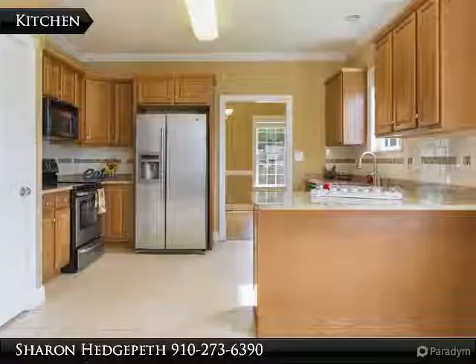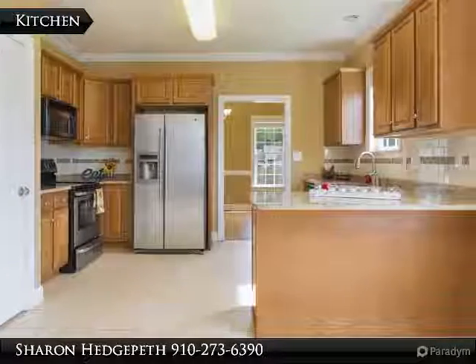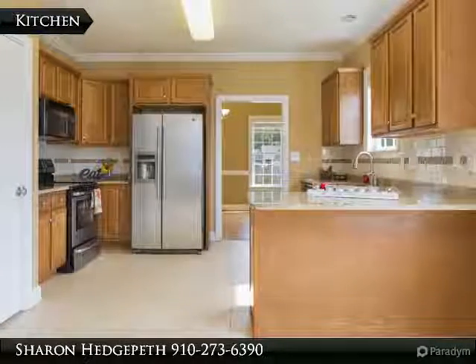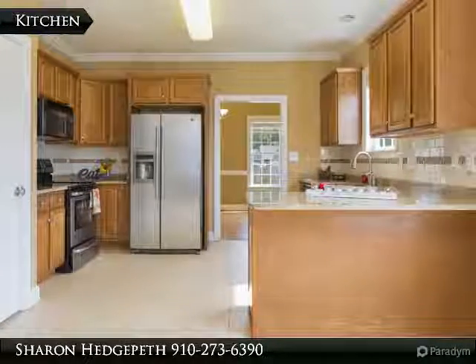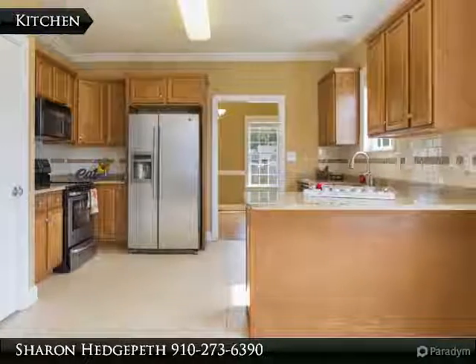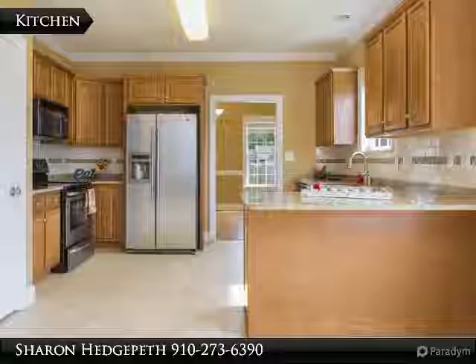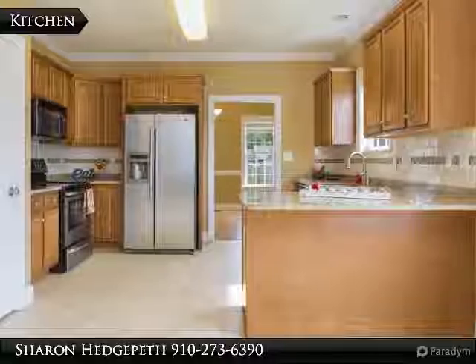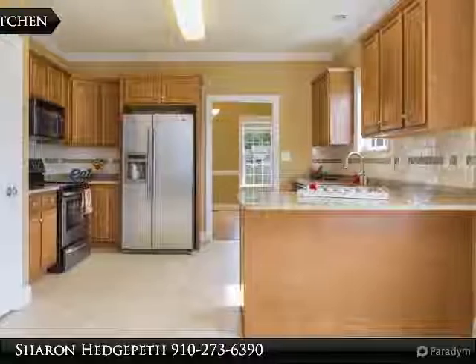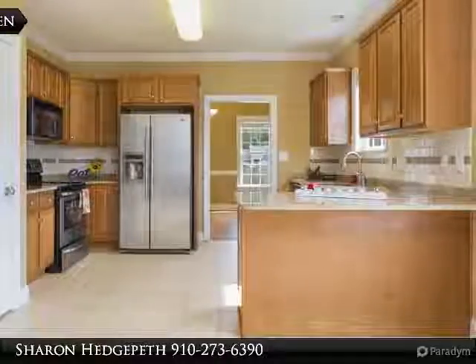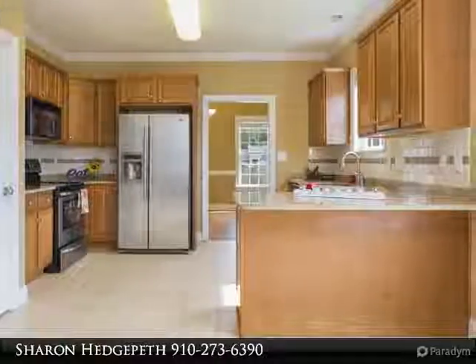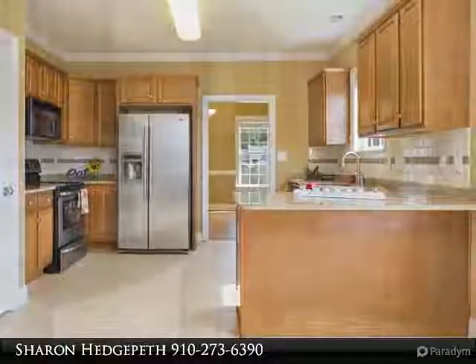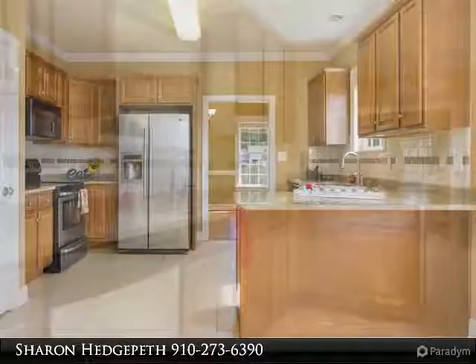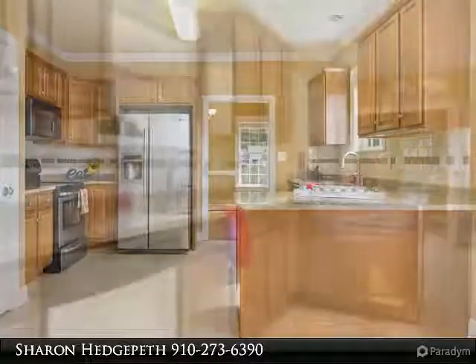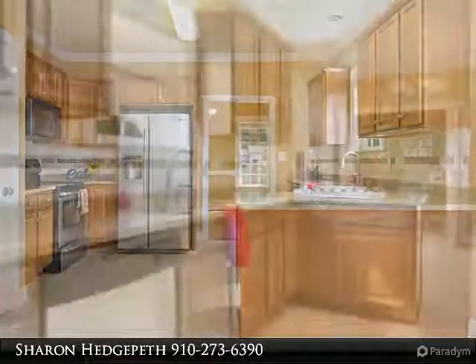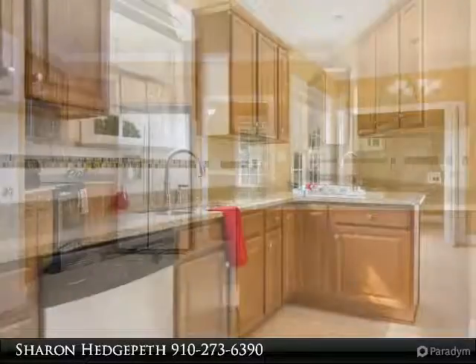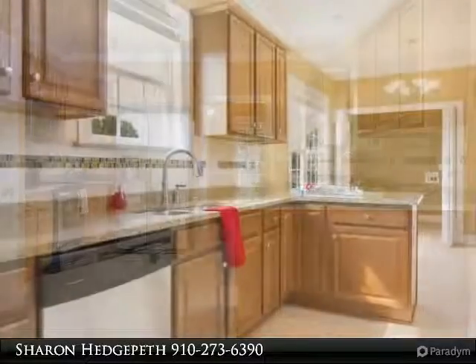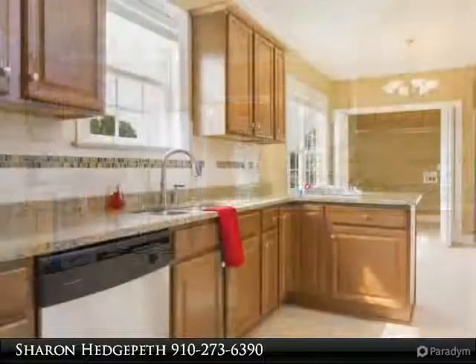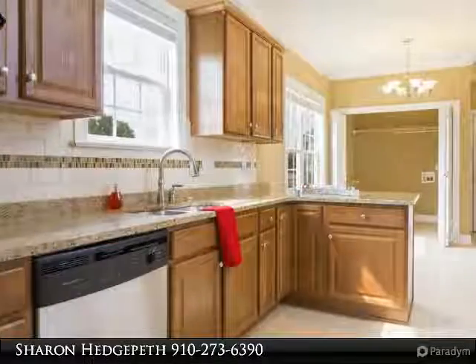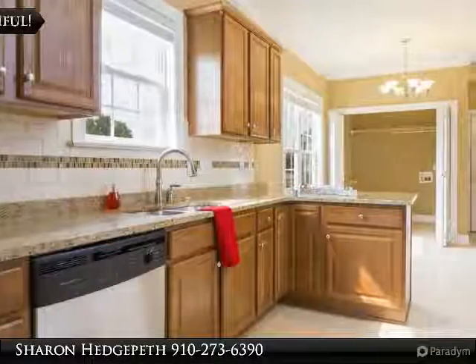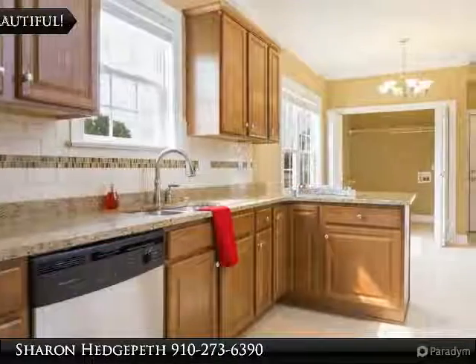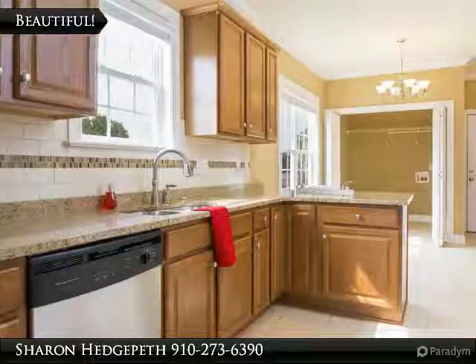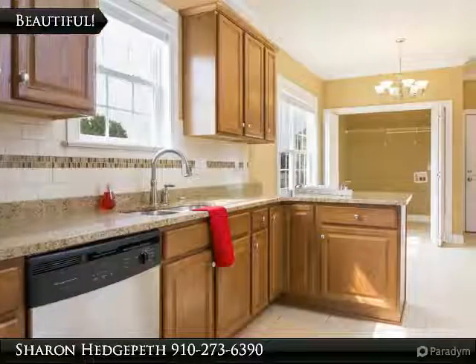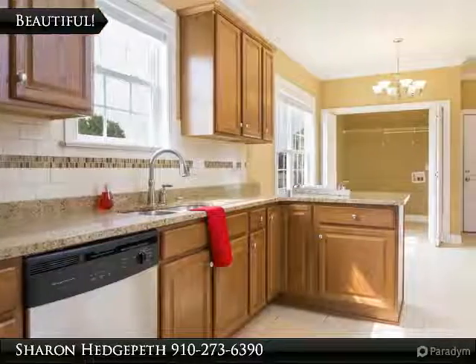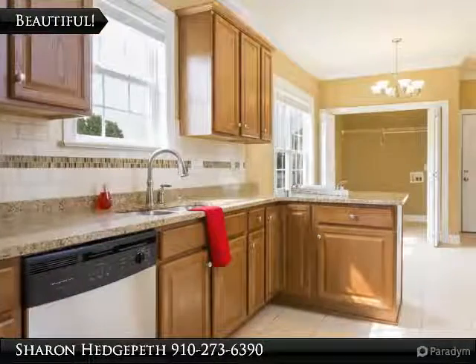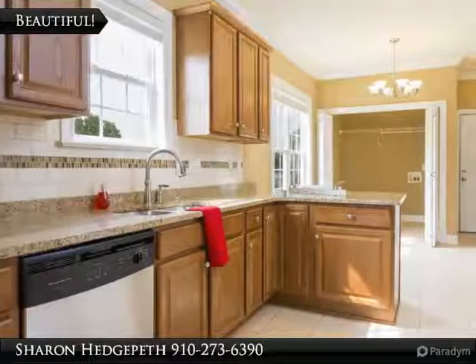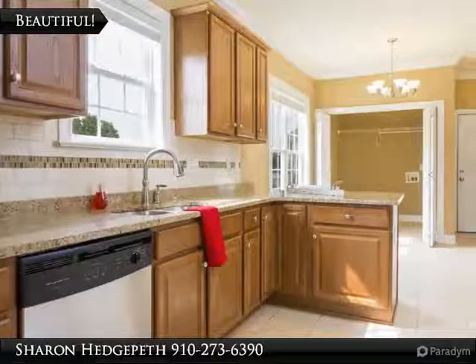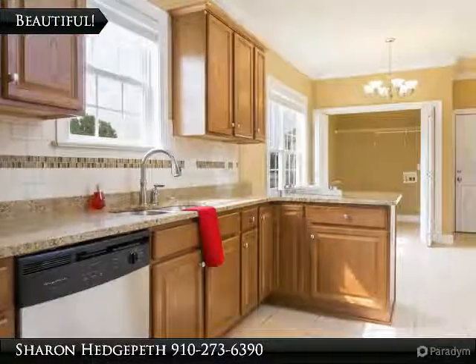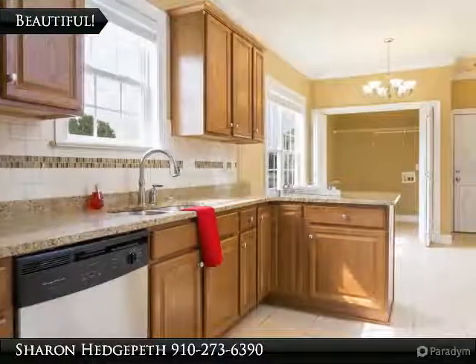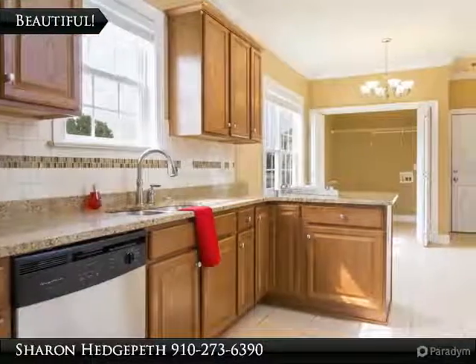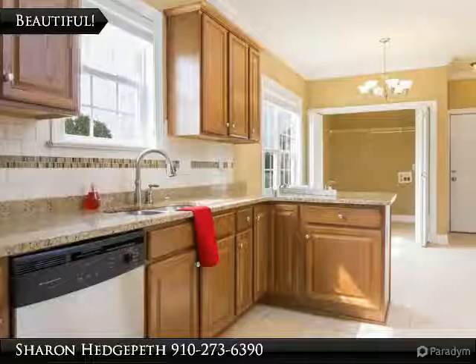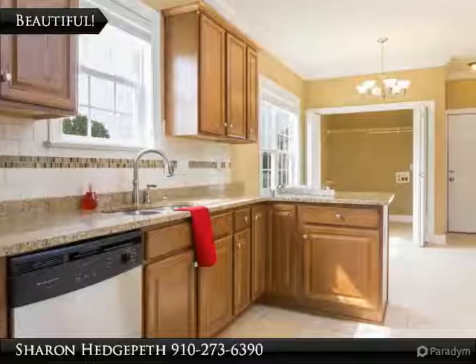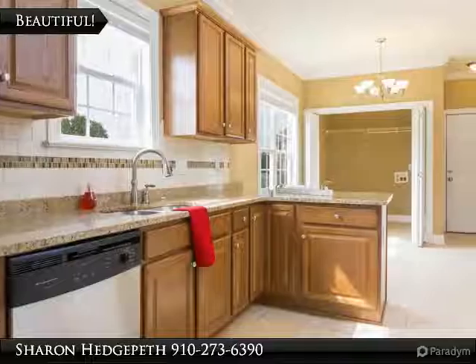Two bedrooms upstairs with one full bathroom. Screen porch and large, fully fenced backyard.